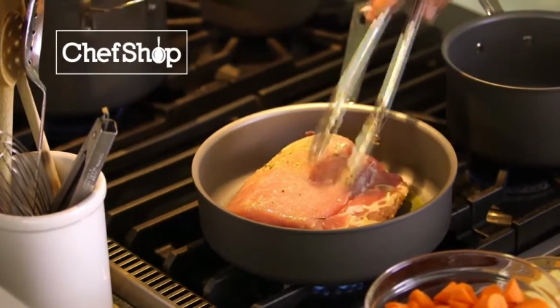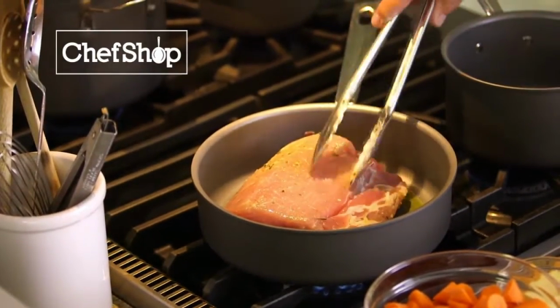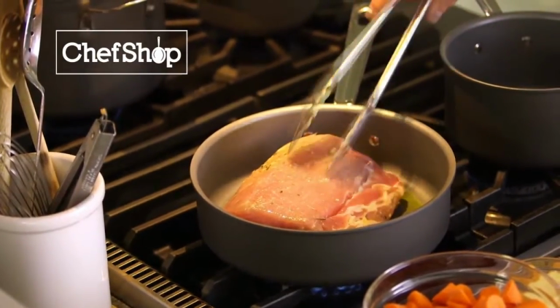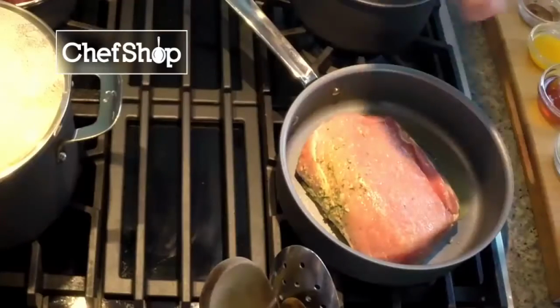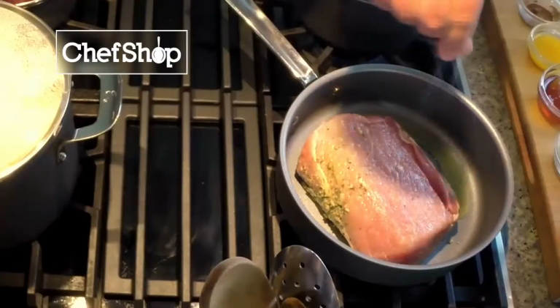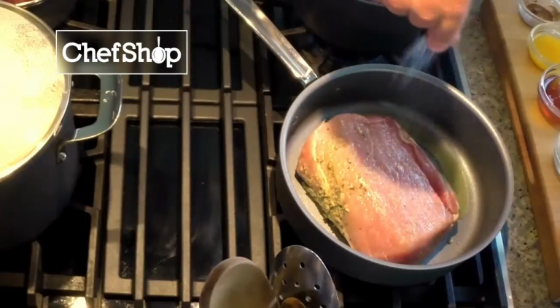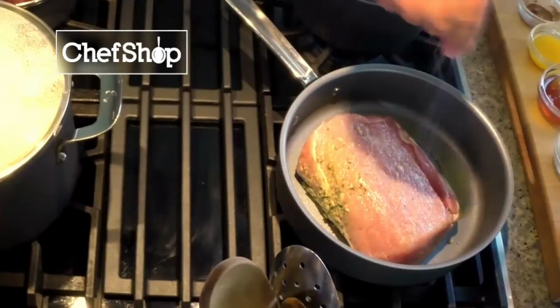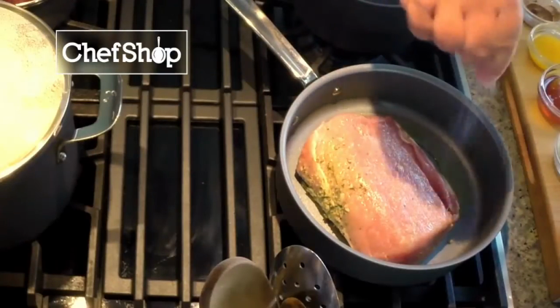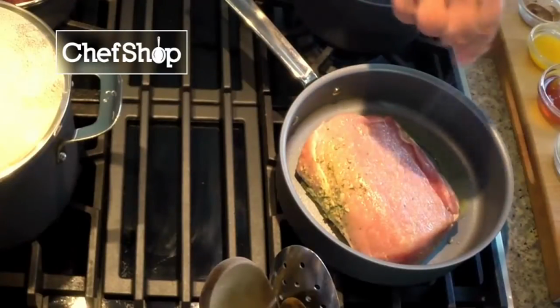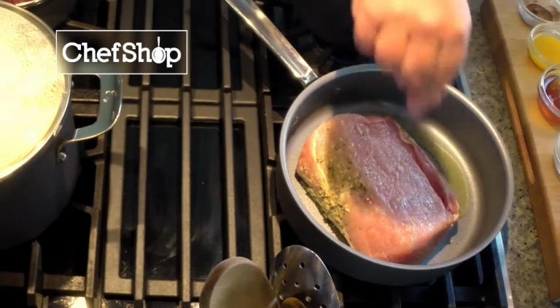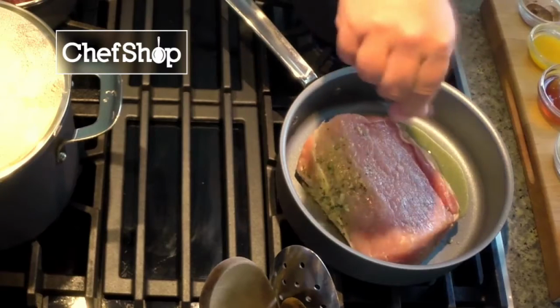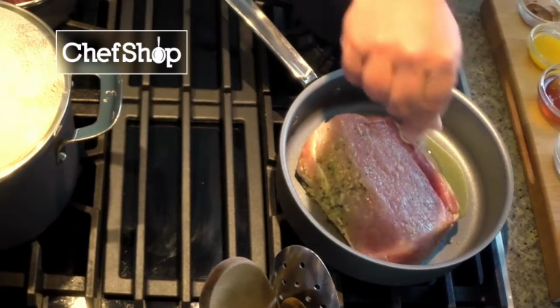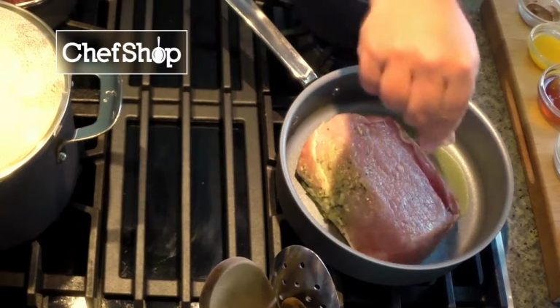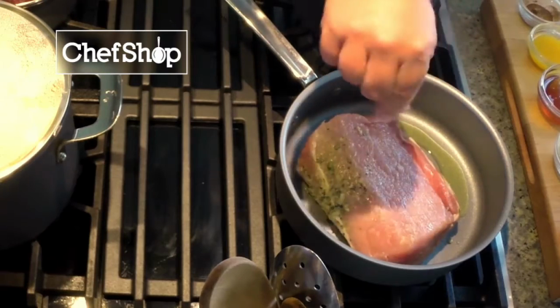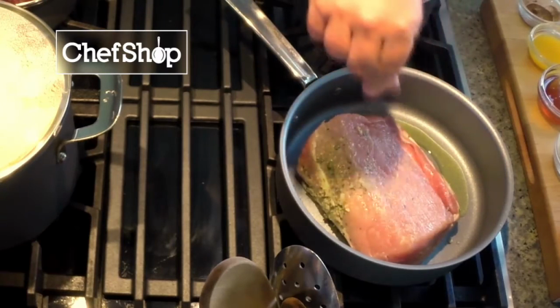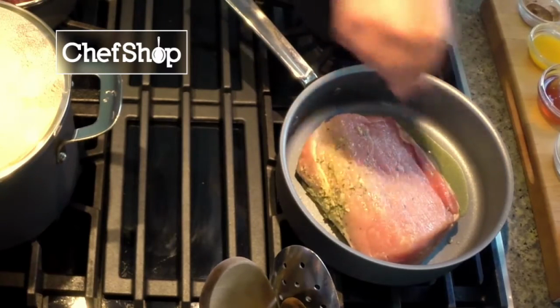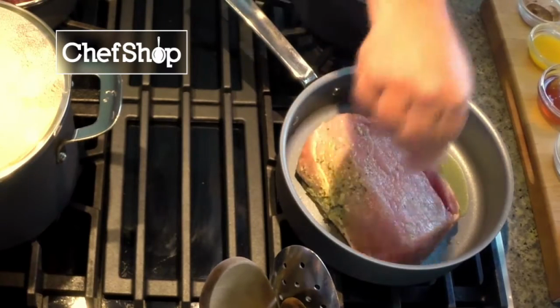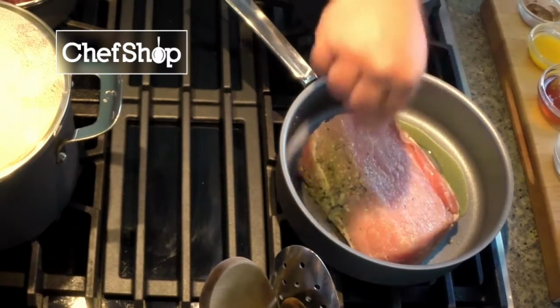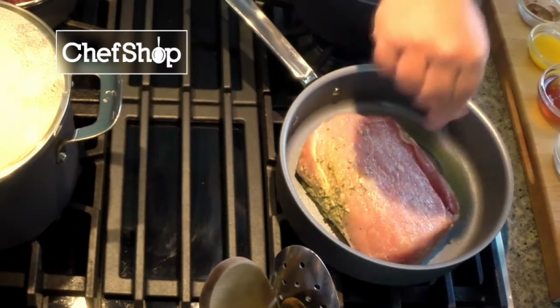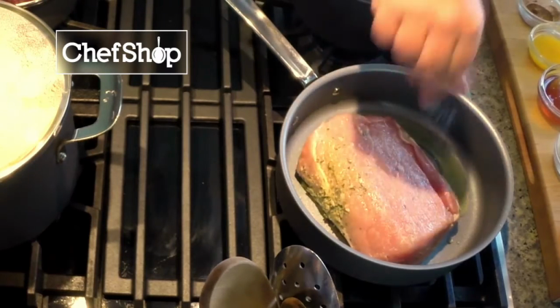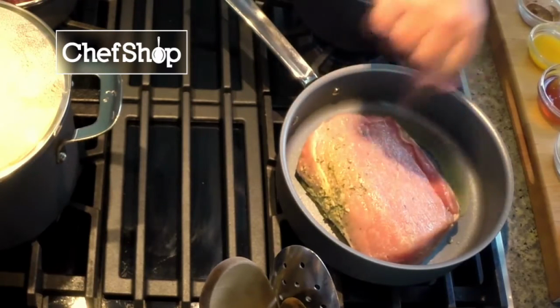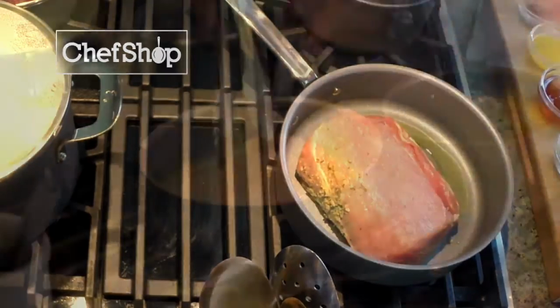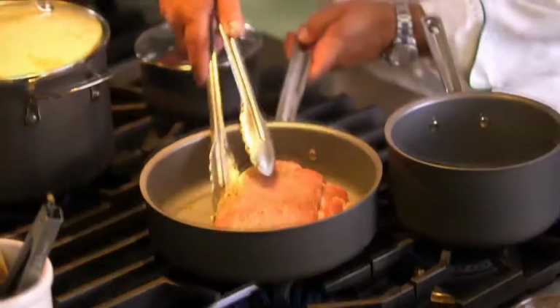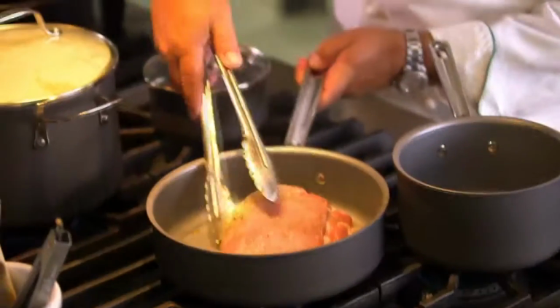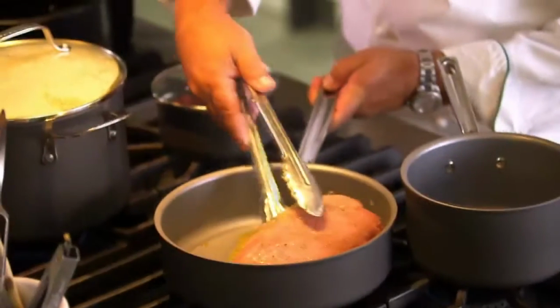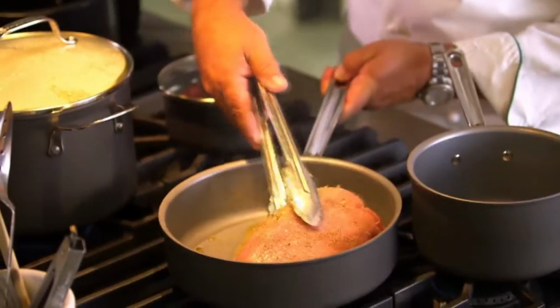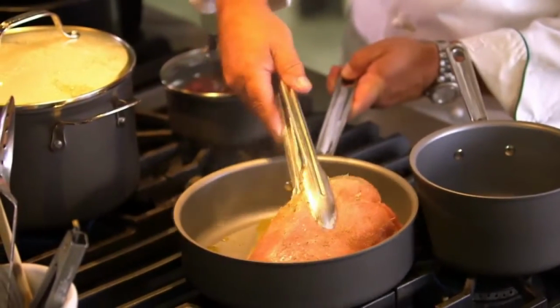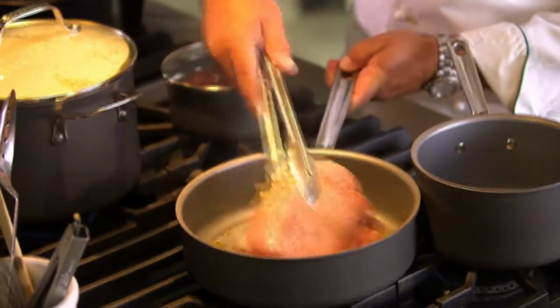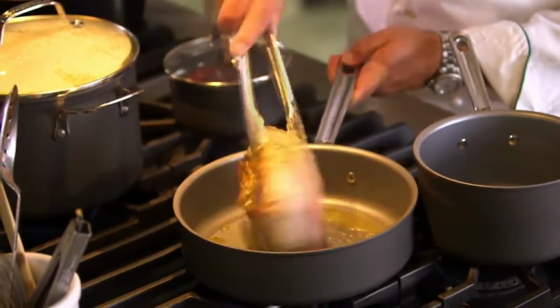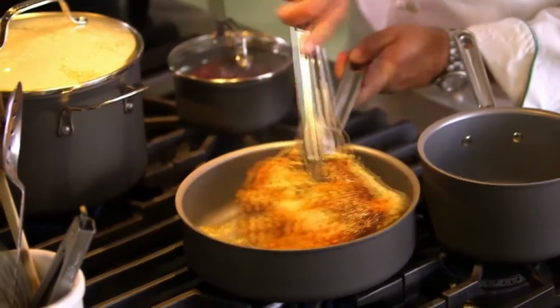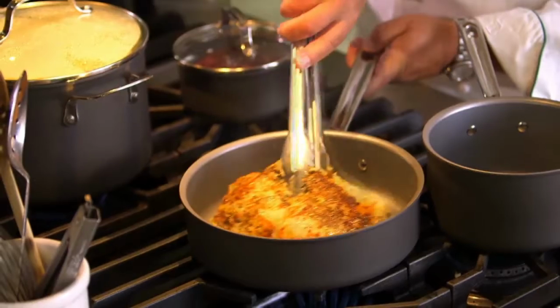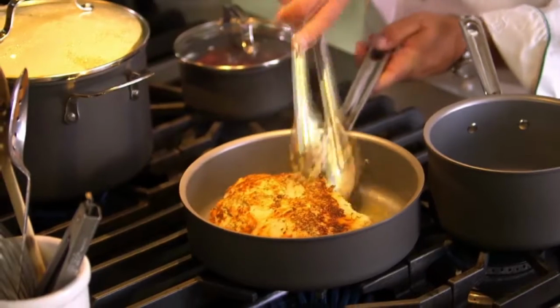Now we'll go back to the backside of this and just re-season it with a little salt and pepper. I'm gonna get a nice color on it, then we're gonna flip it over.